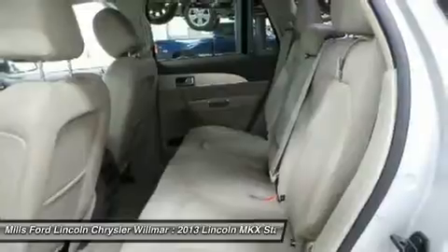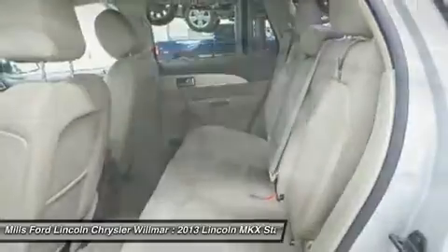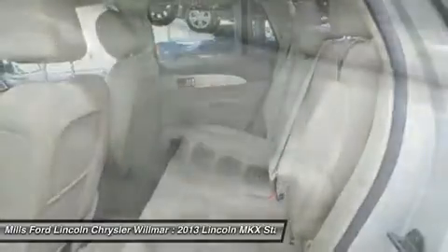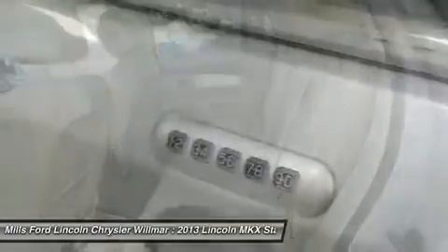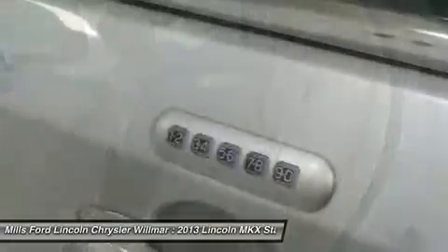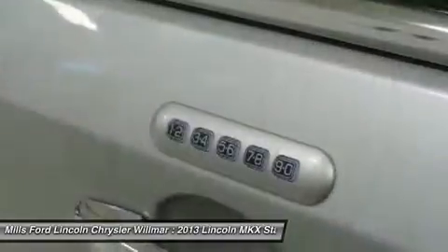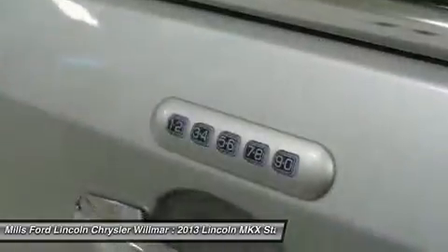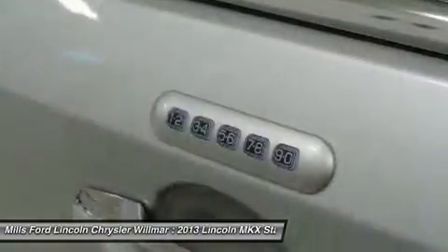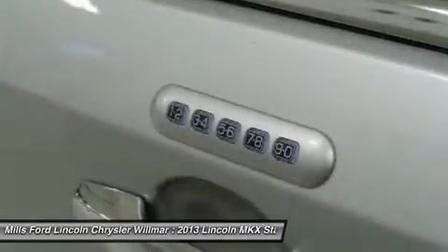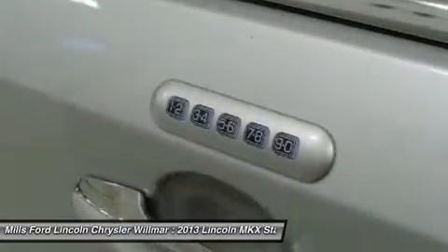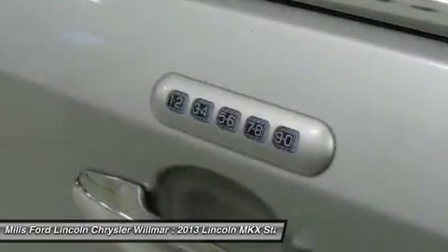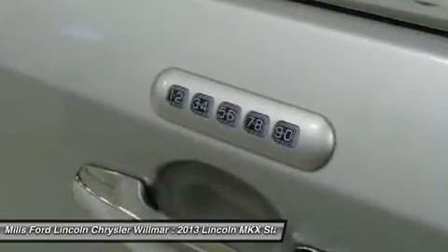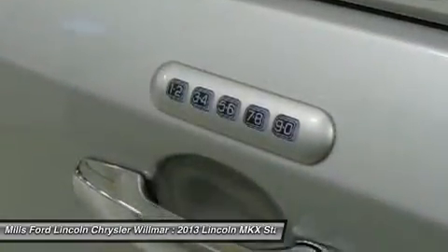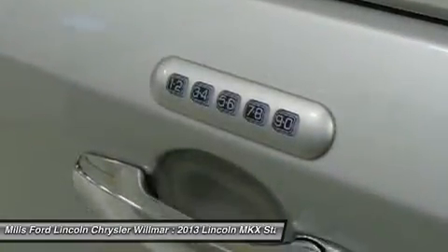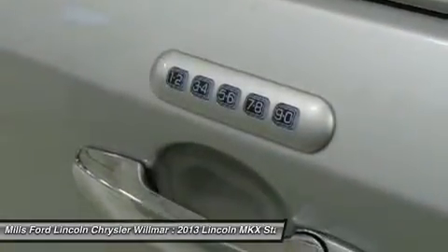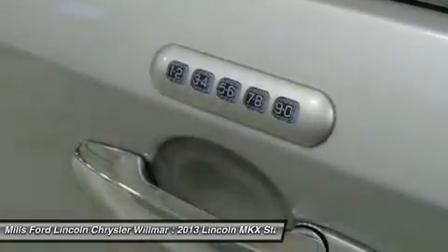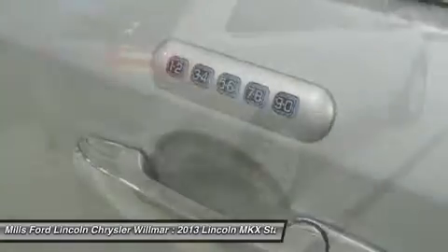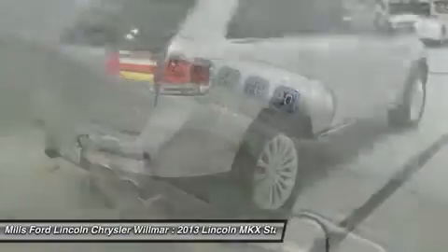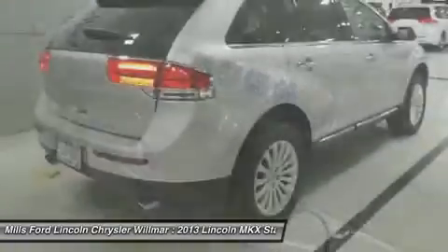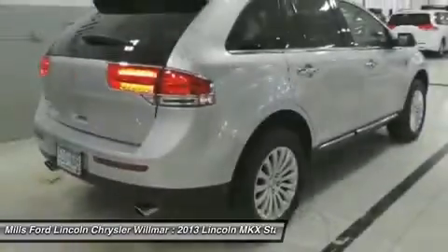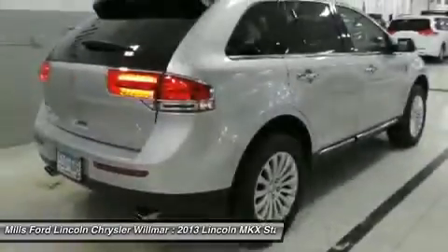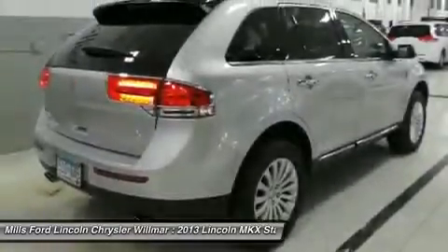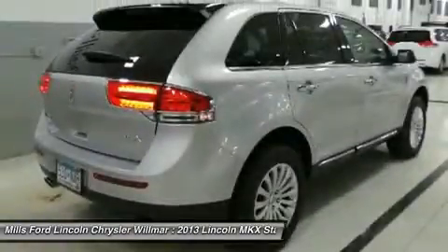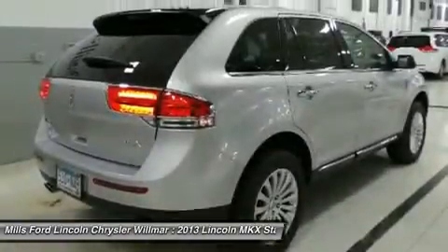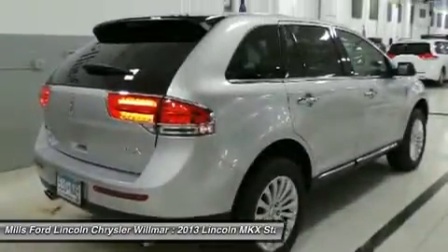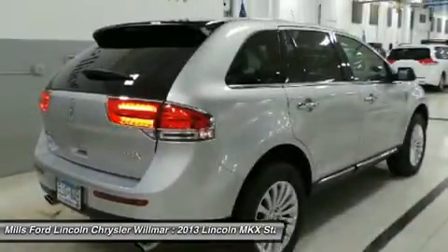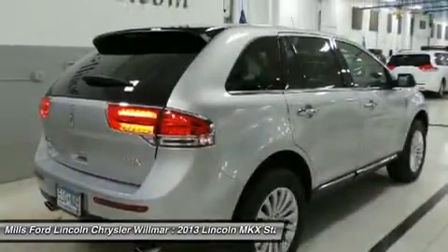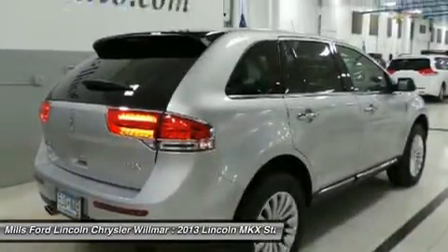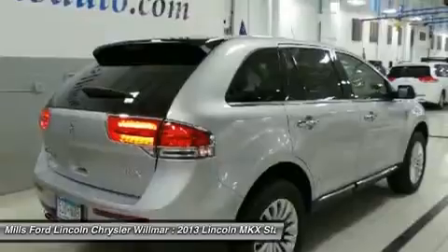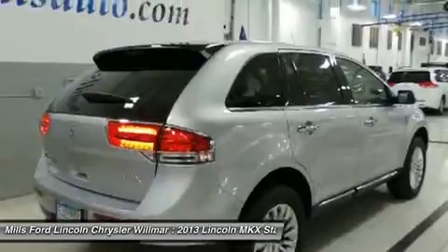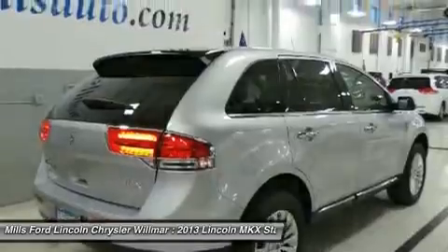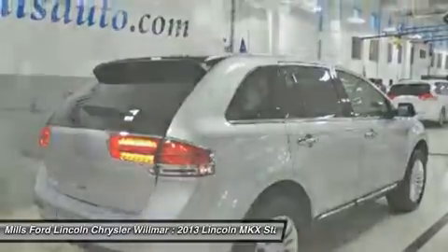Power steering, adjustable steering wheel, floor mats, cruise control. Come take a test drive today.